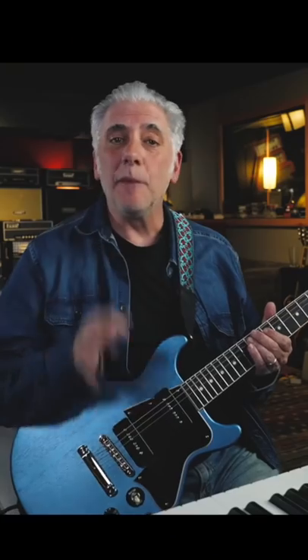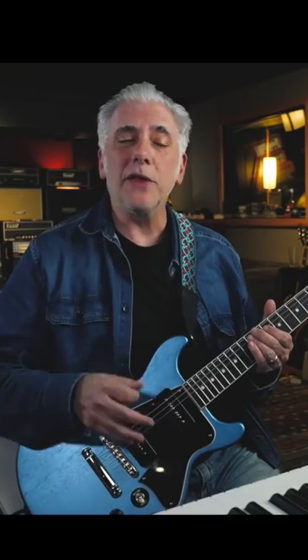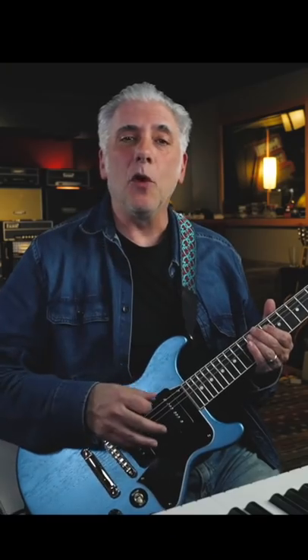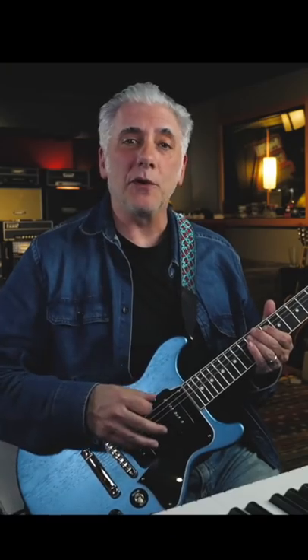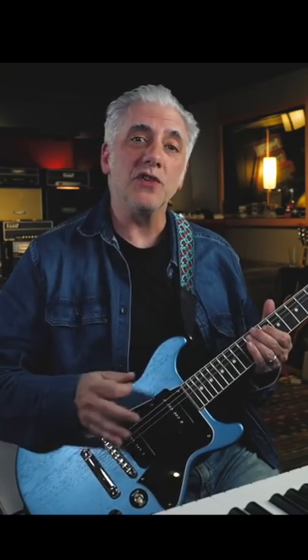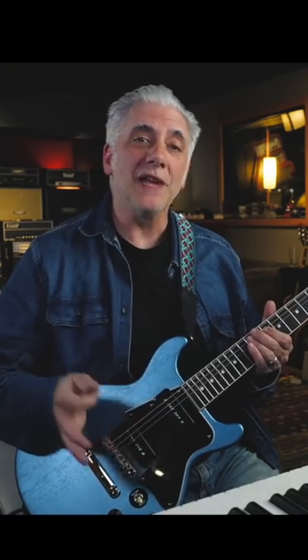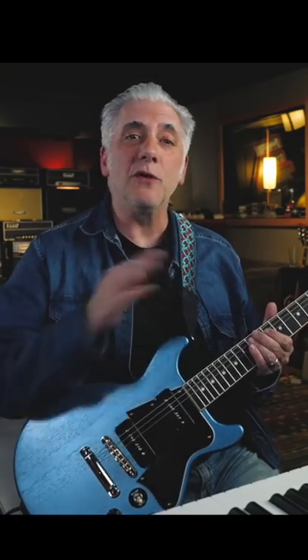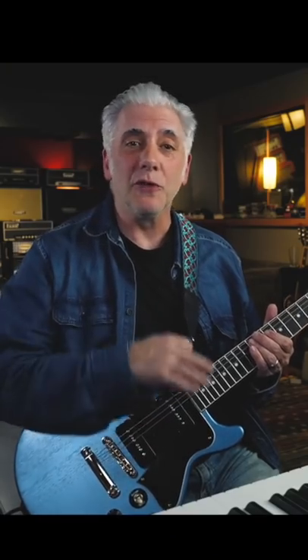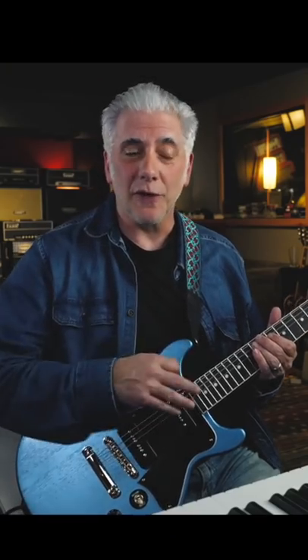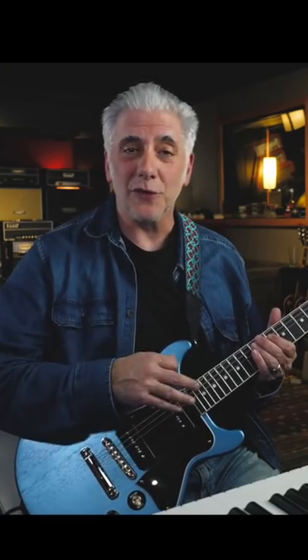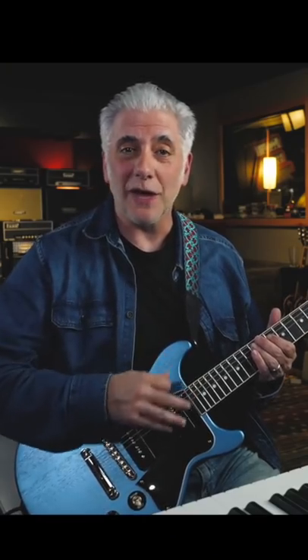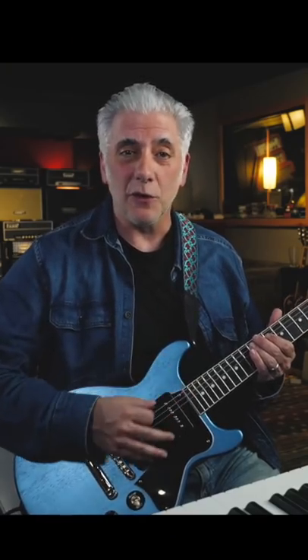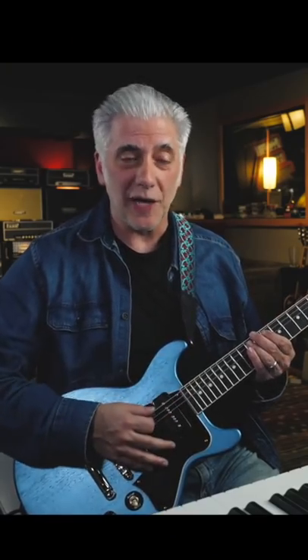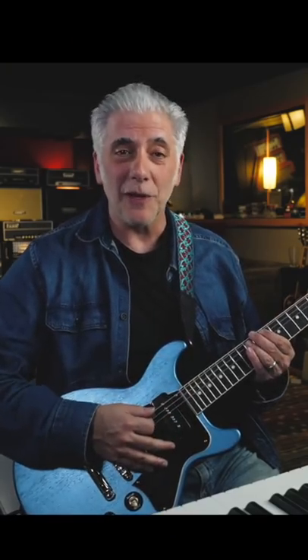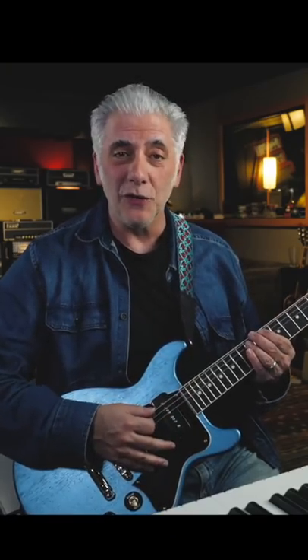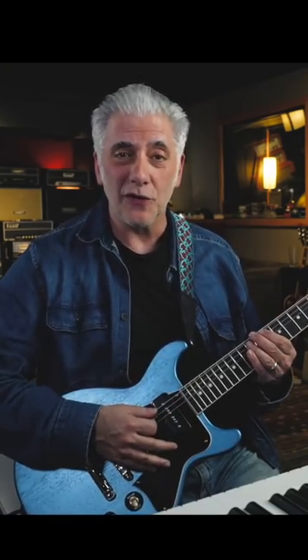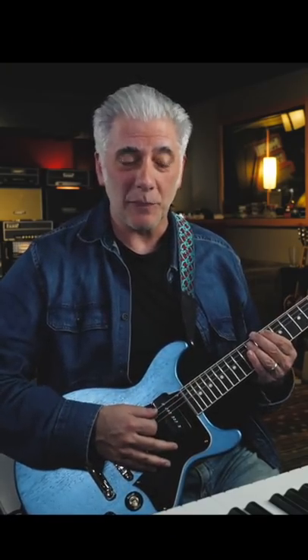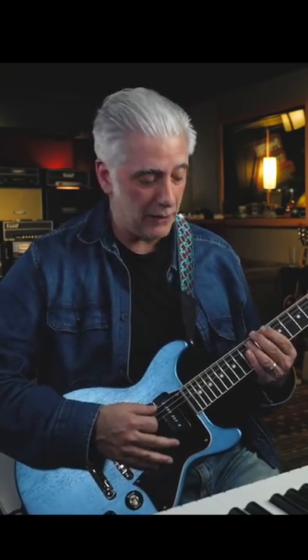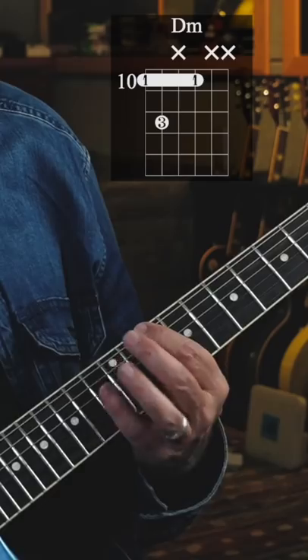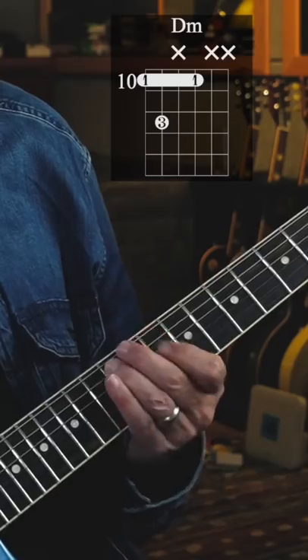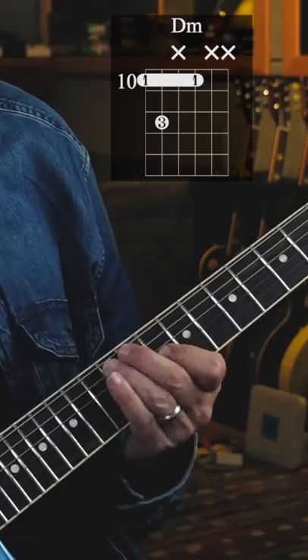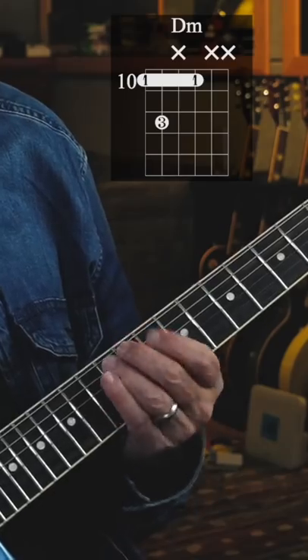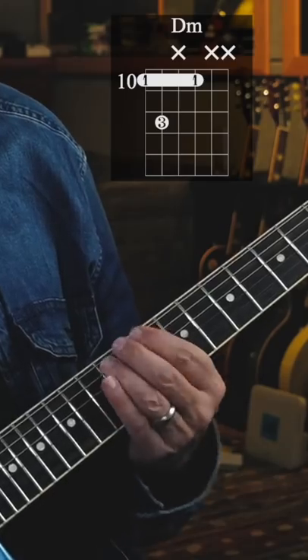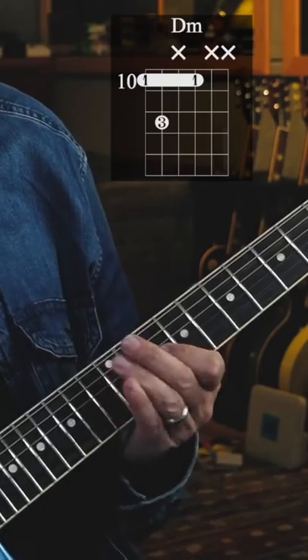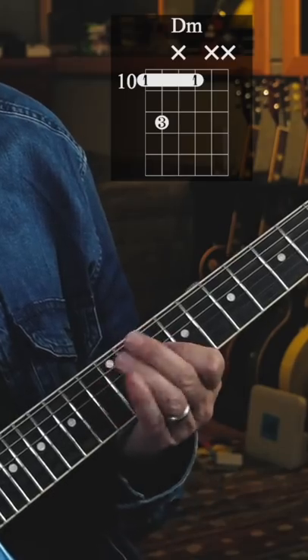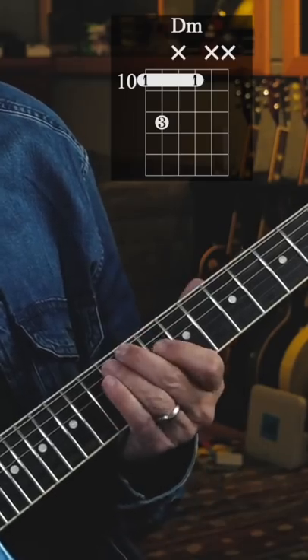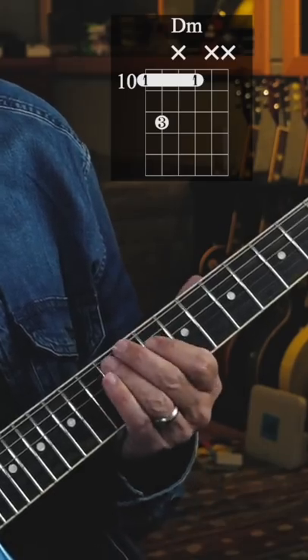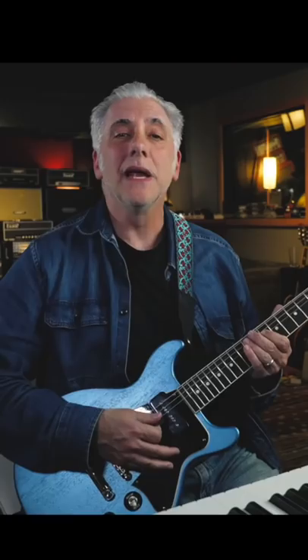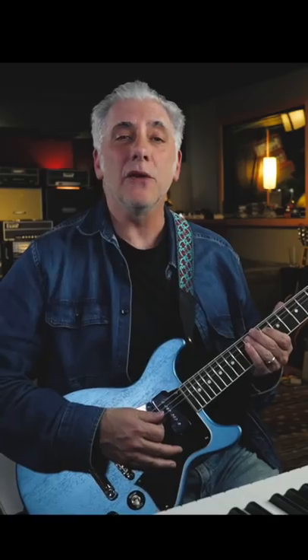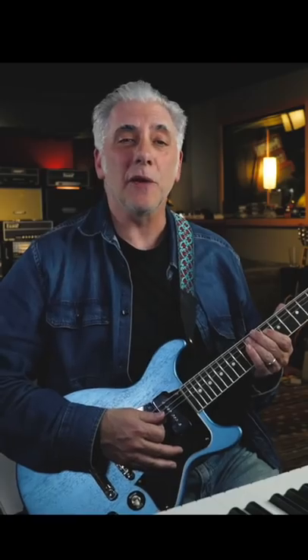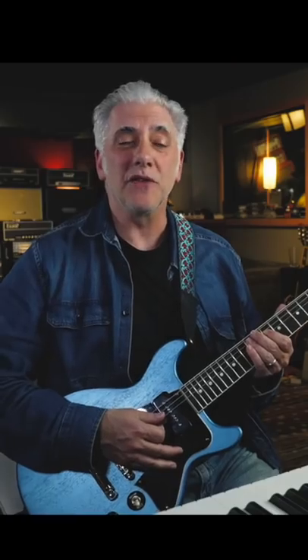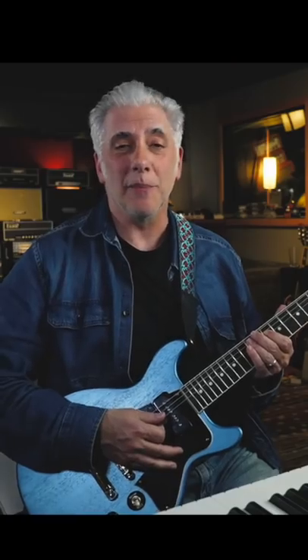Then play the whole progression down two frets — or down a whole step — and use this pattern. Here it is up to tempo.